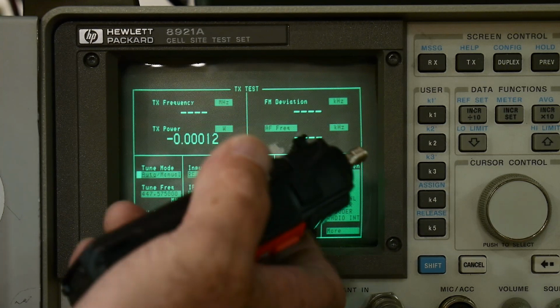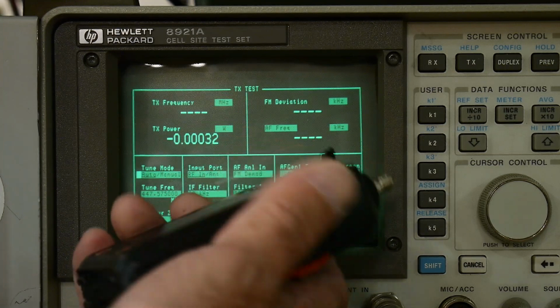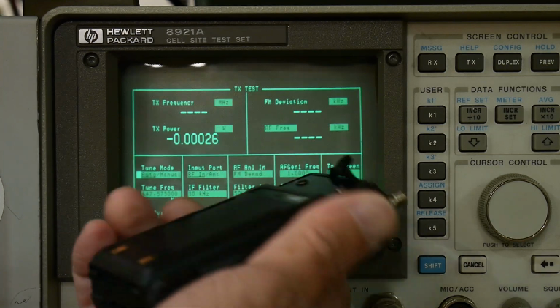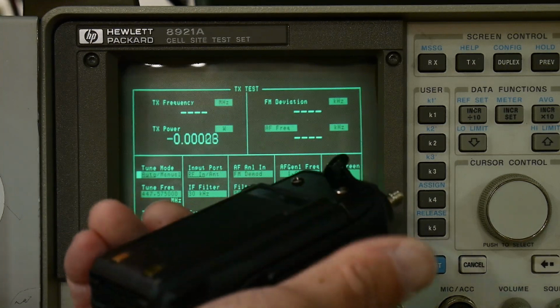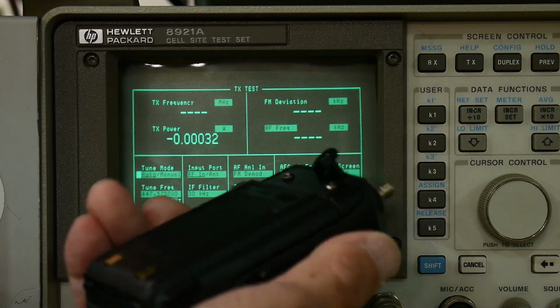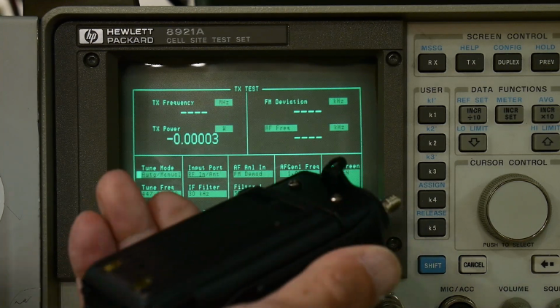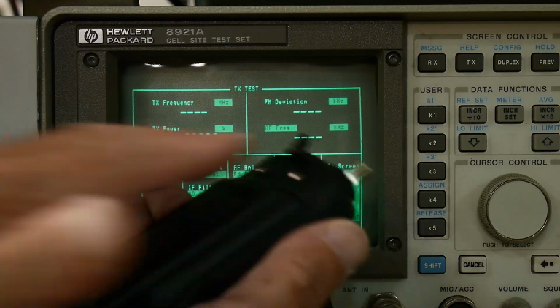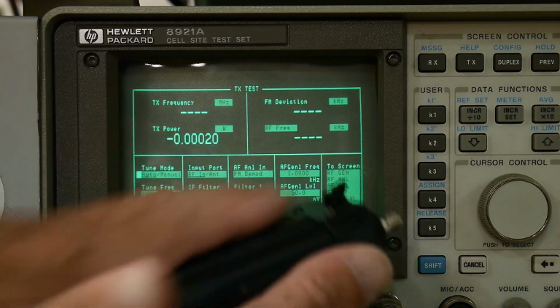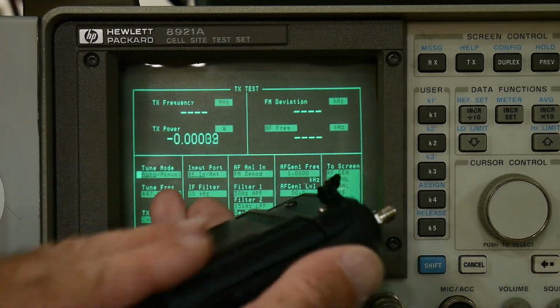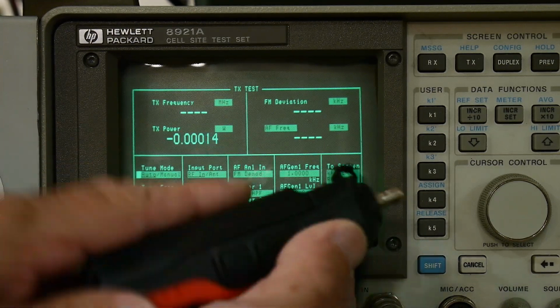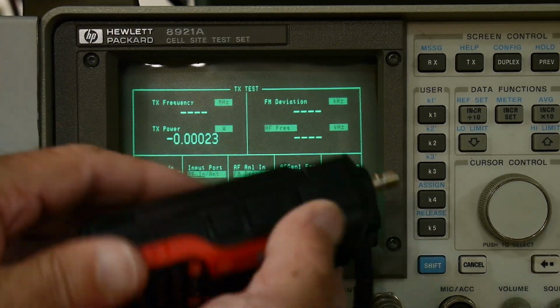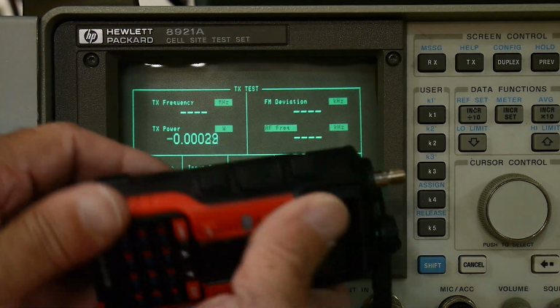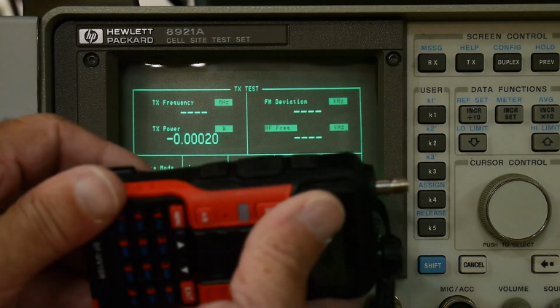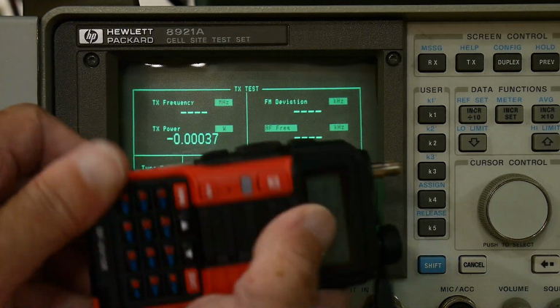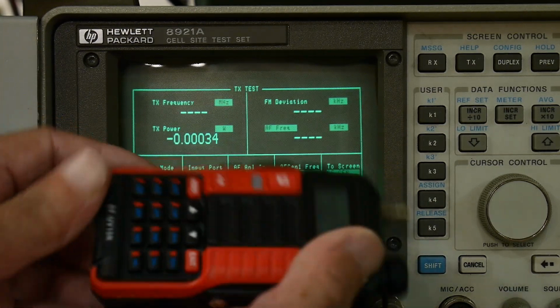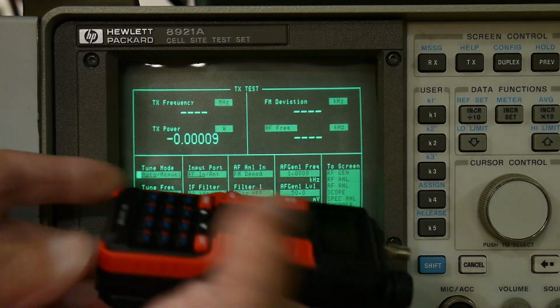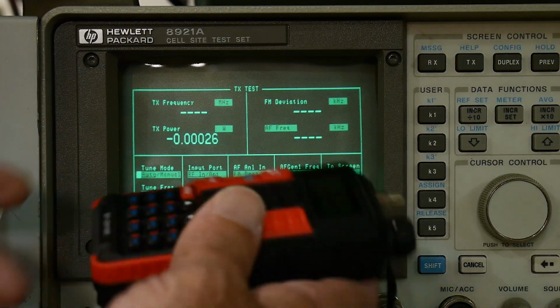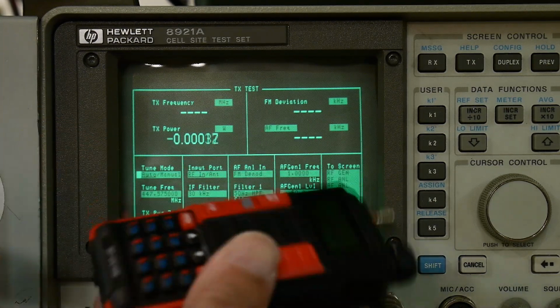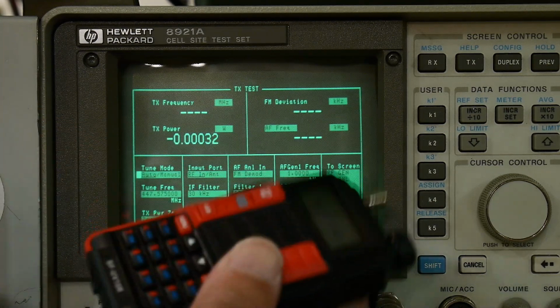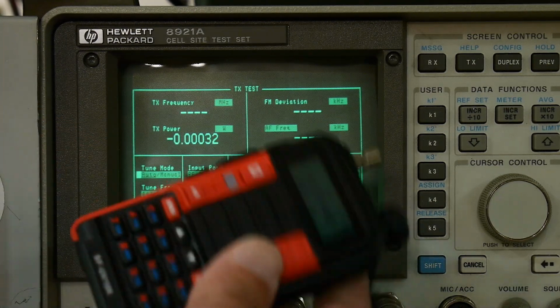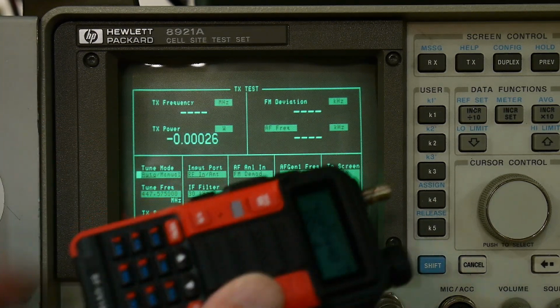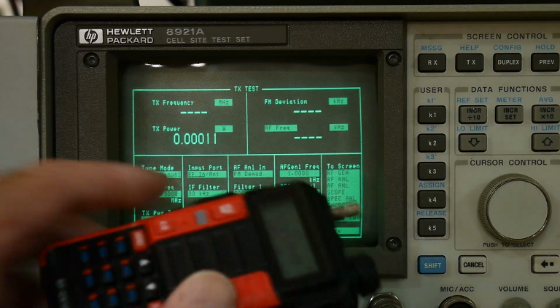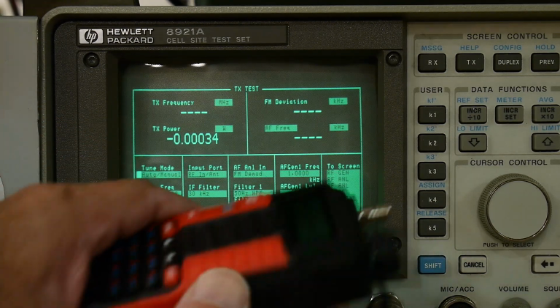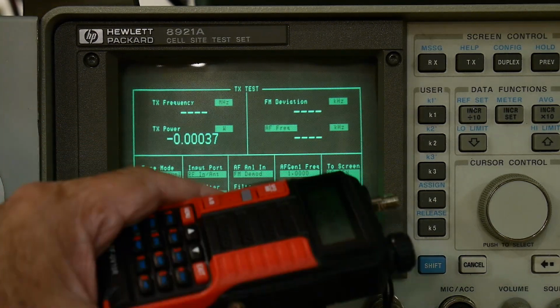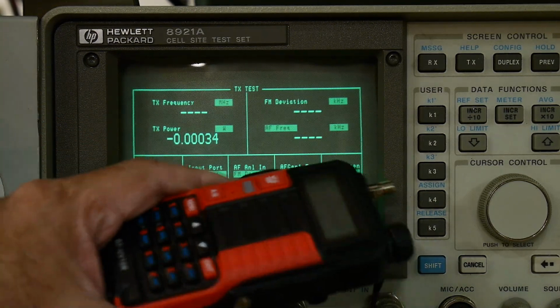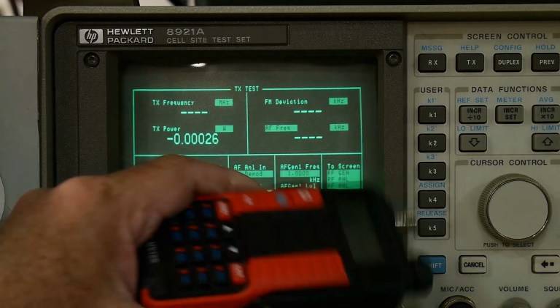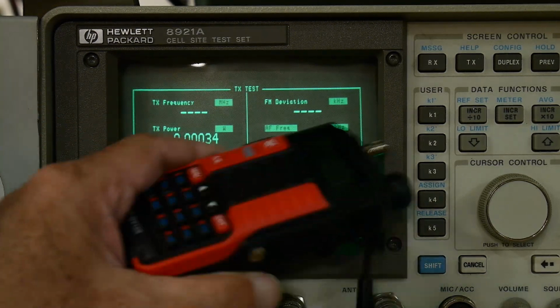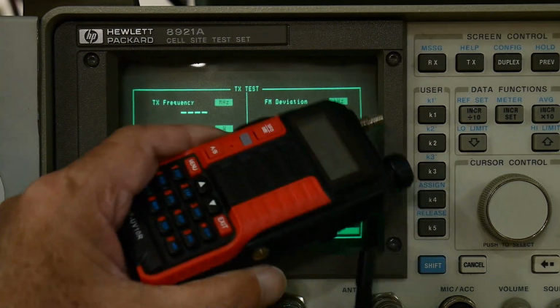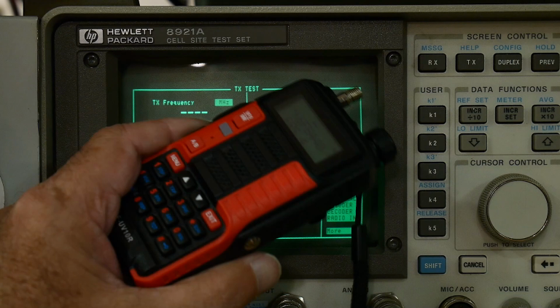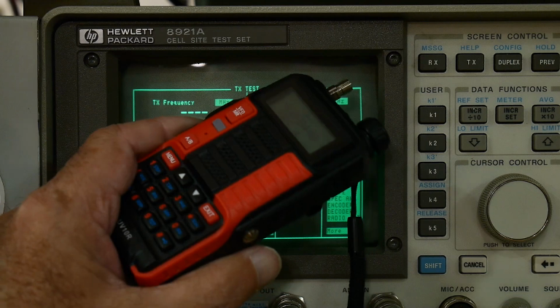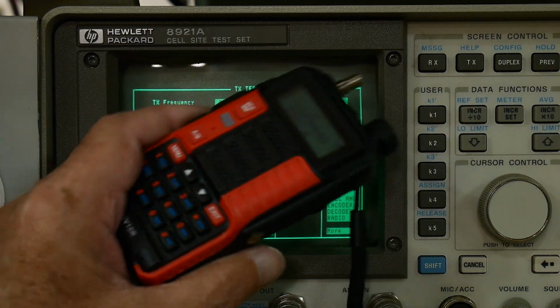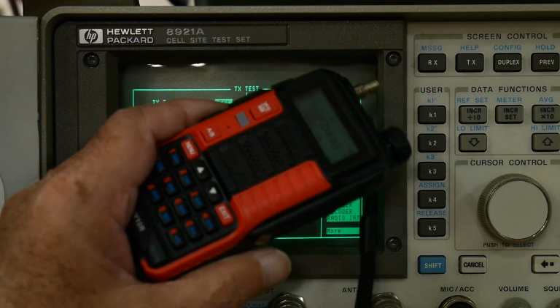It's non-standard. Don't buy one of these.